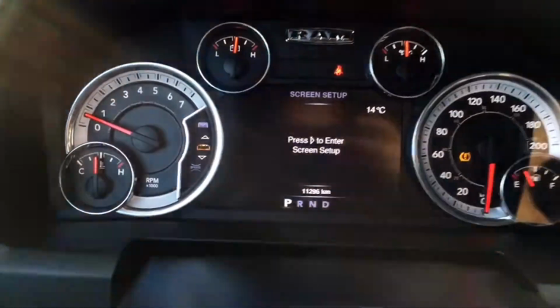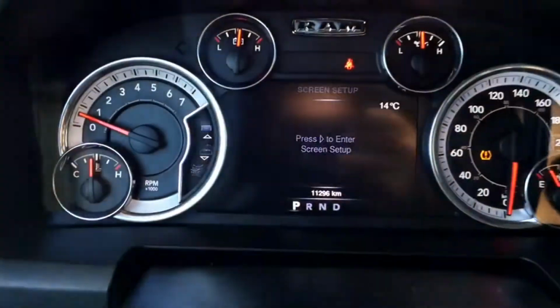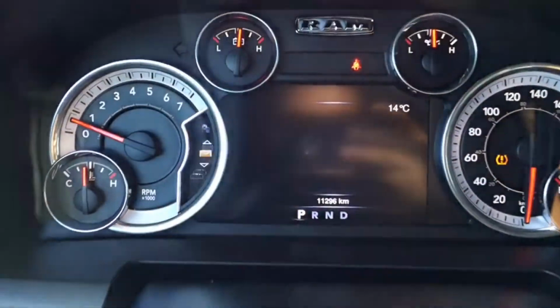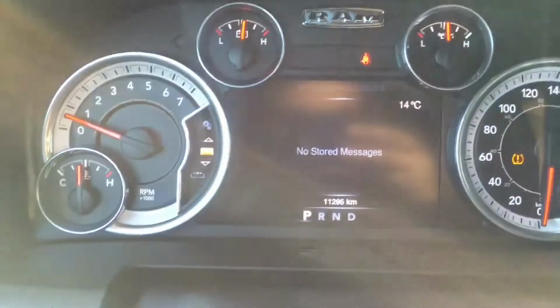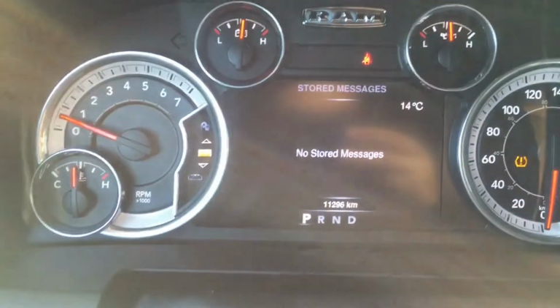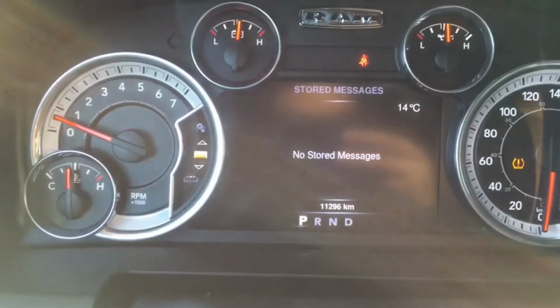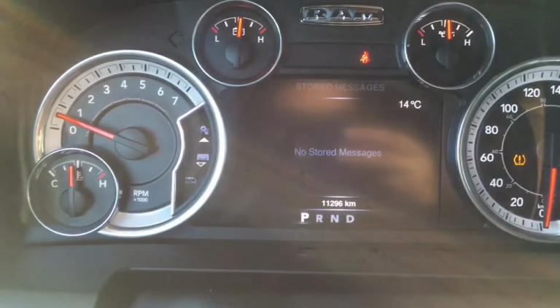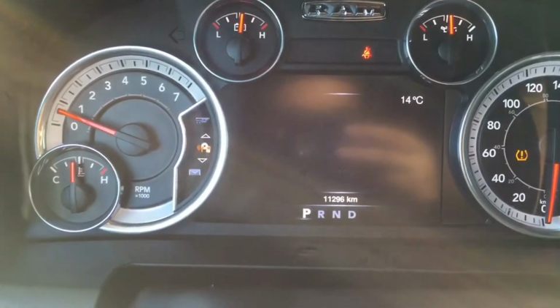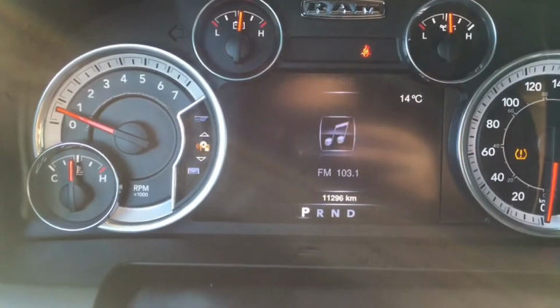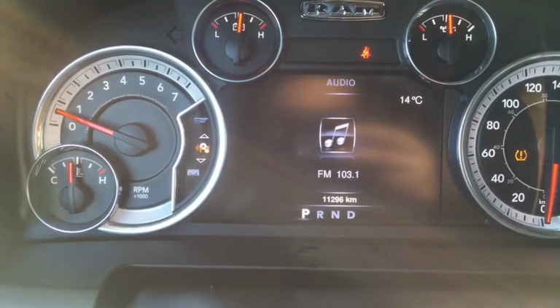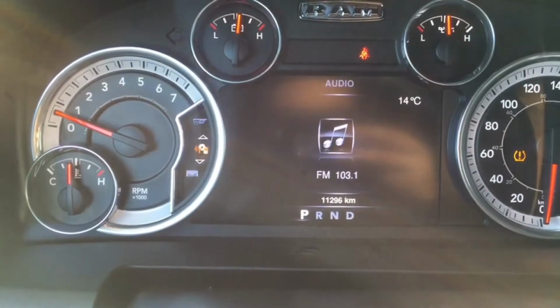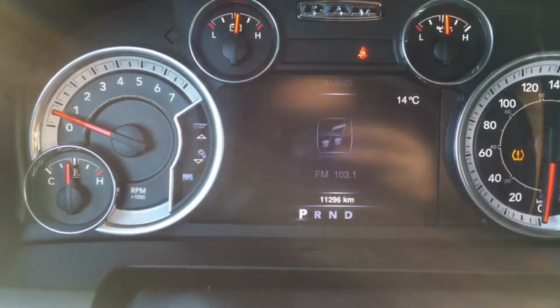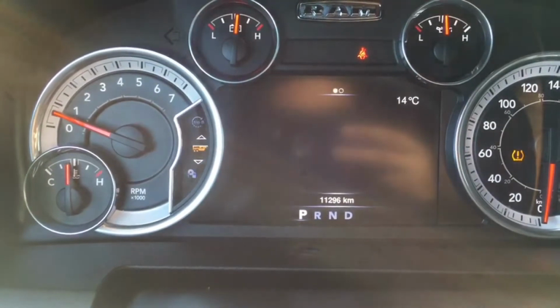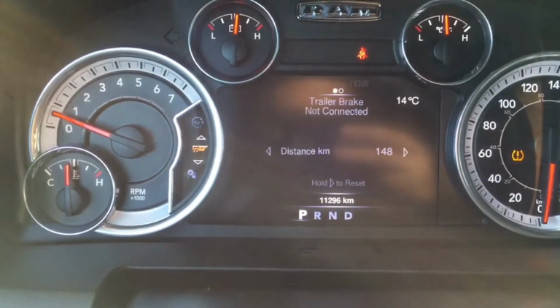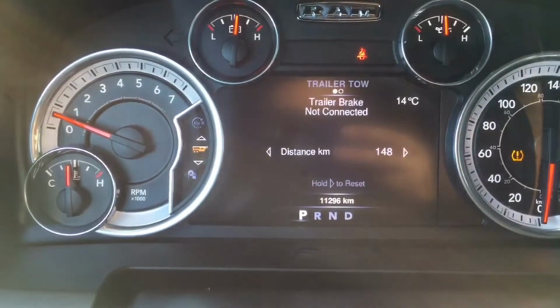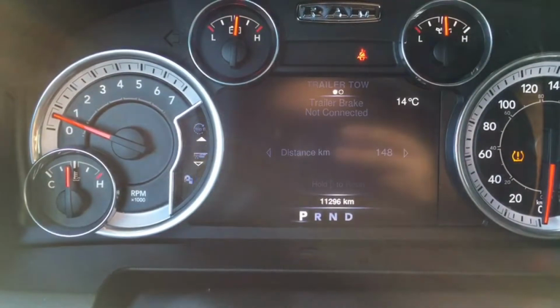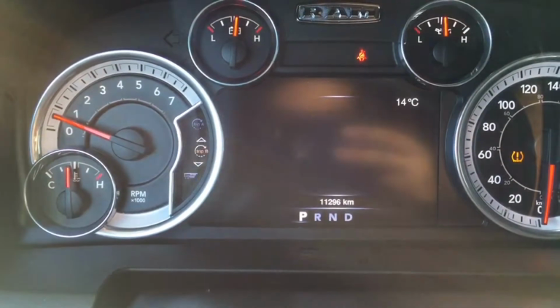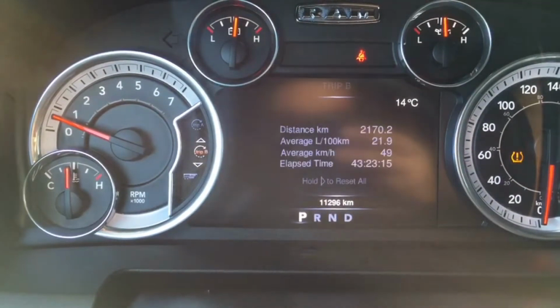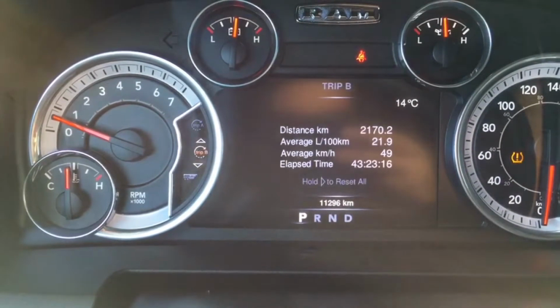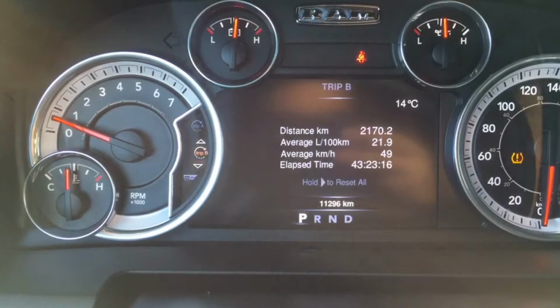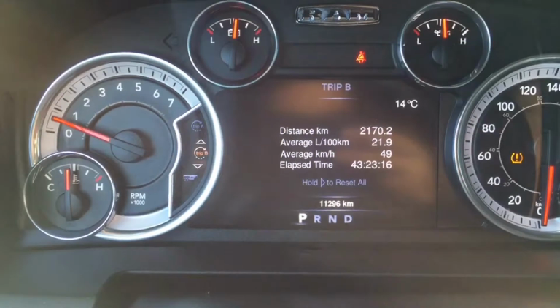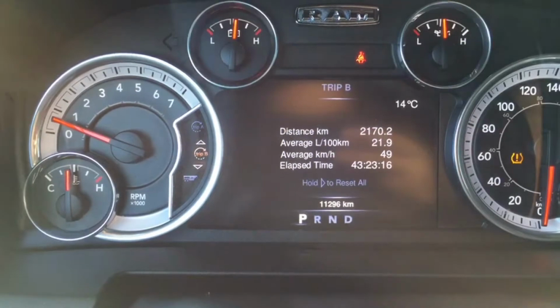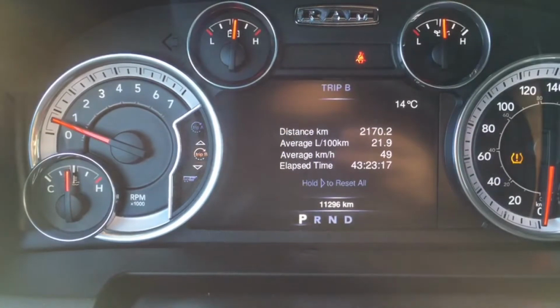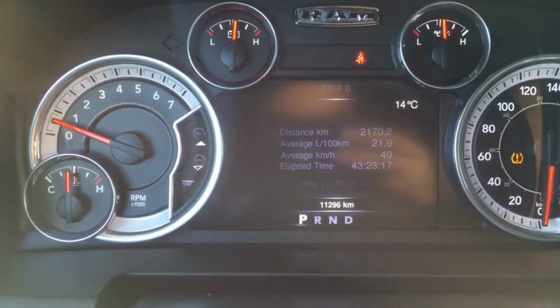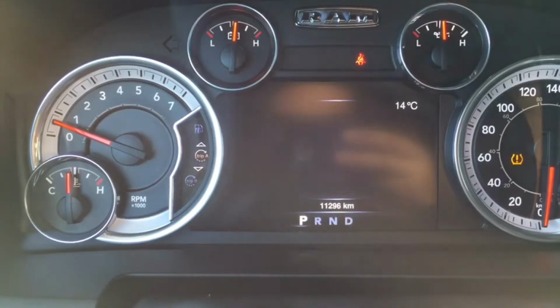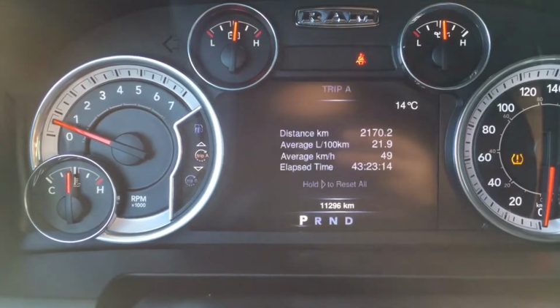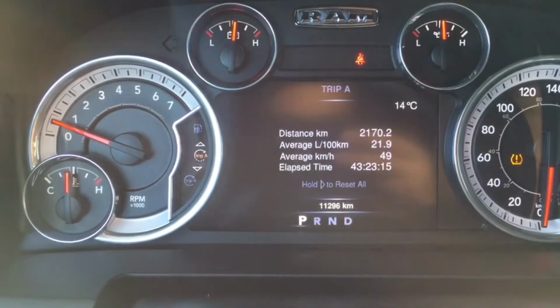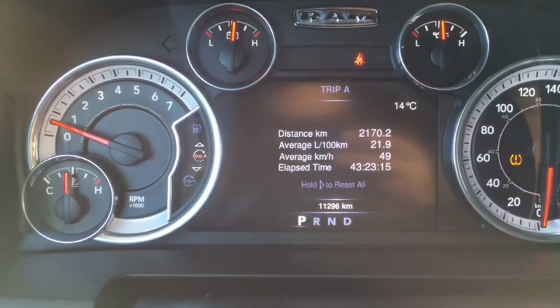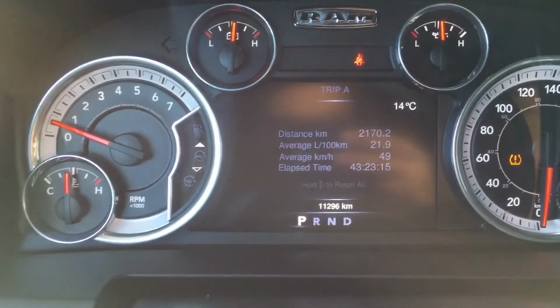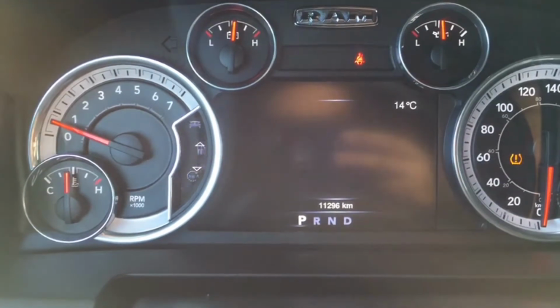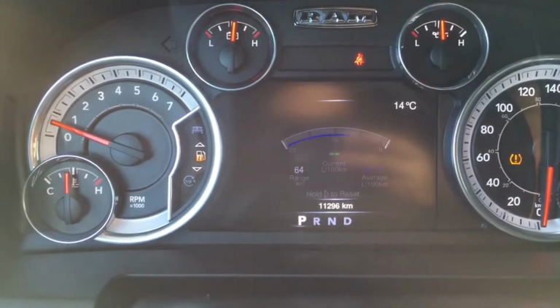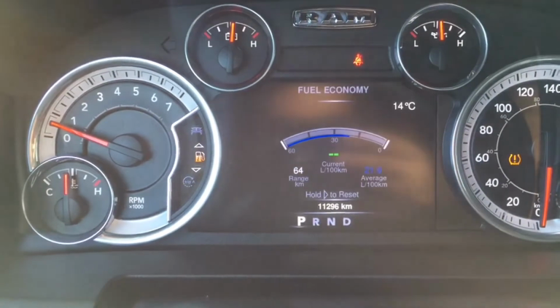The trip computer is going to give you information like distance traveled, fuel economy, tire pressure, as well as some customizable settings you can explore when you come in for a test drive.